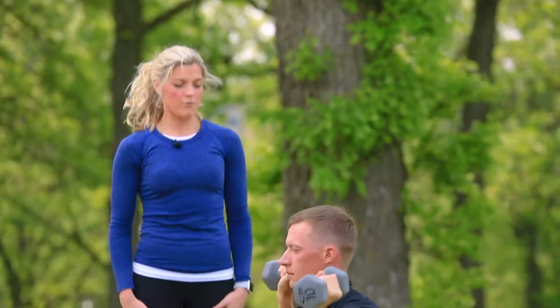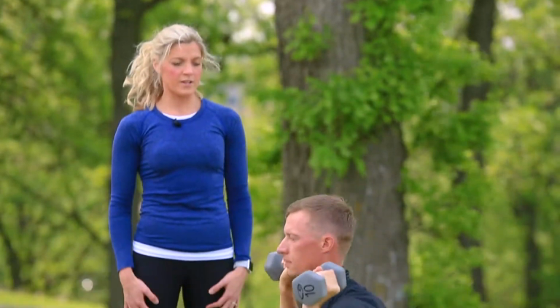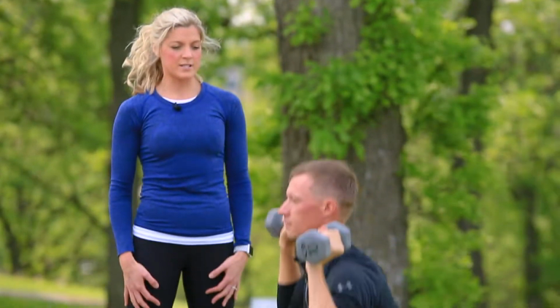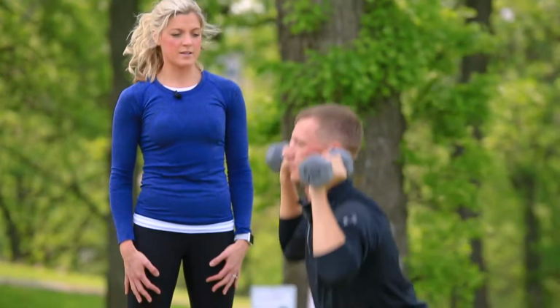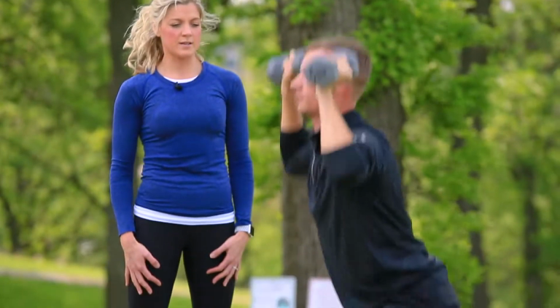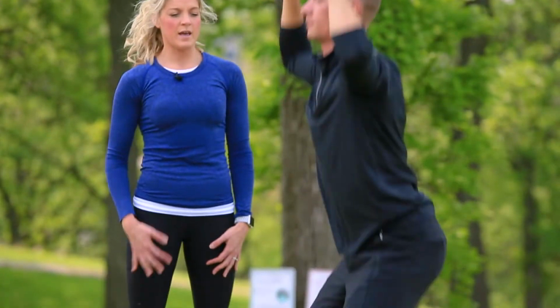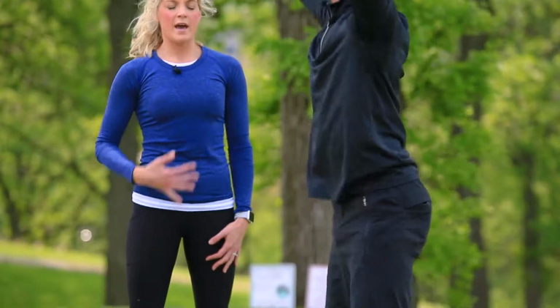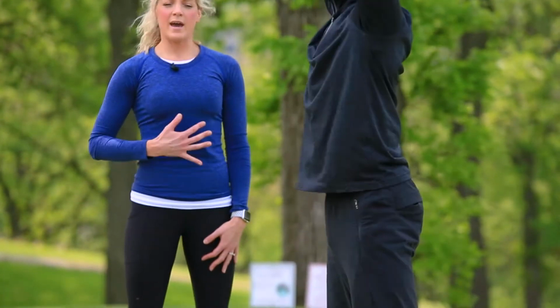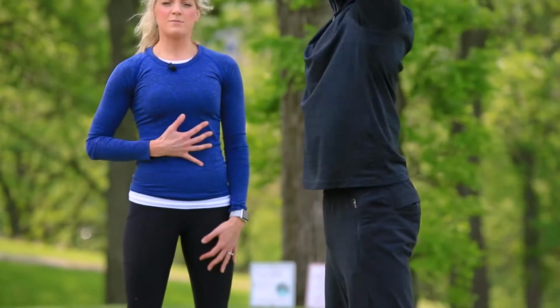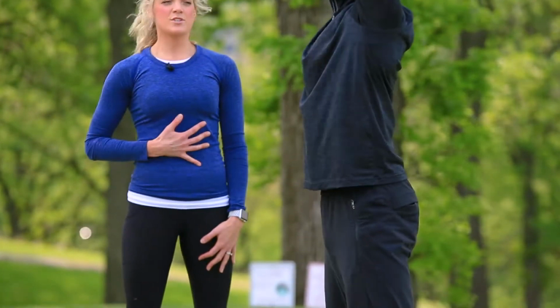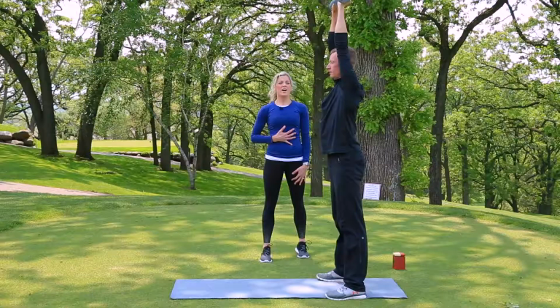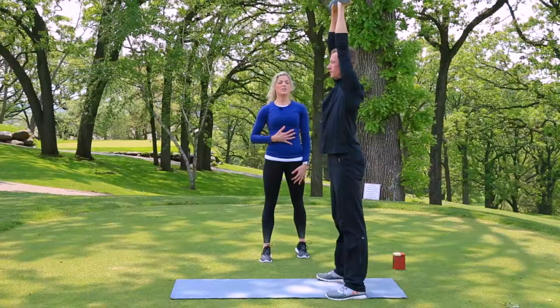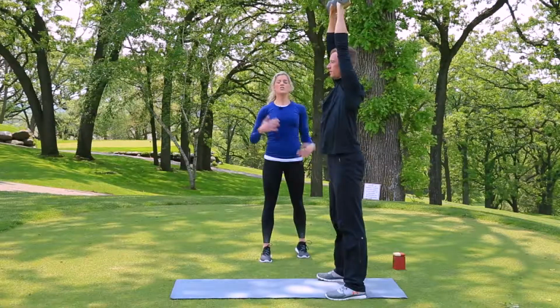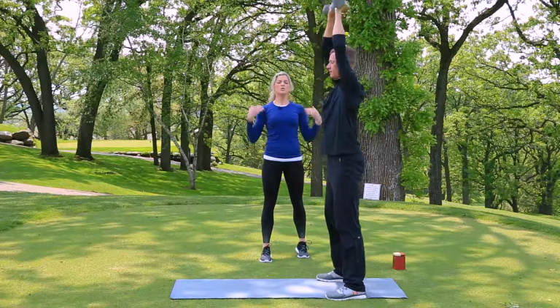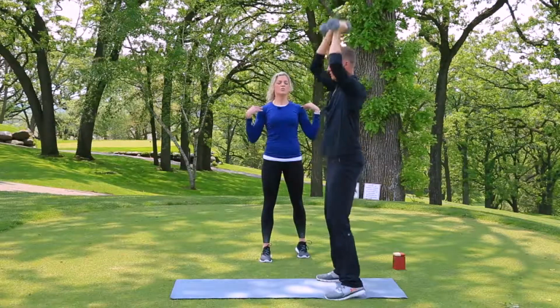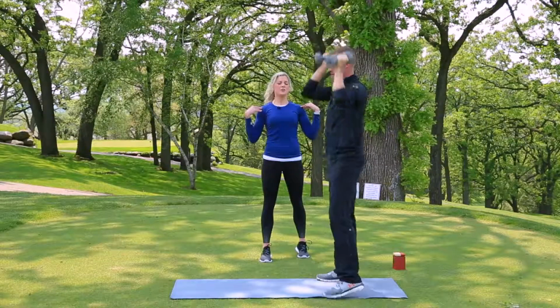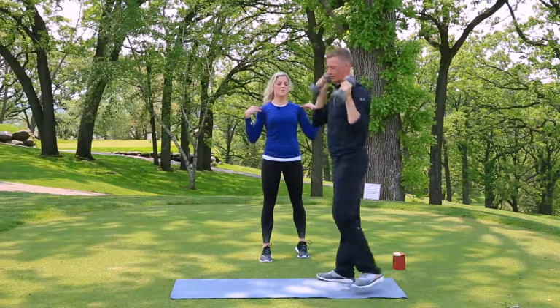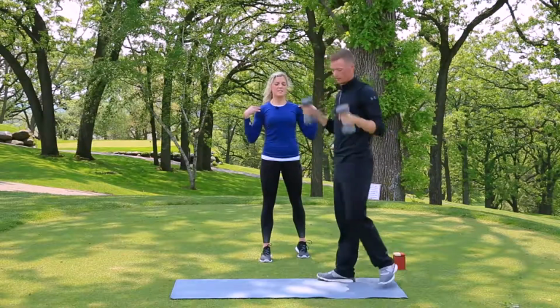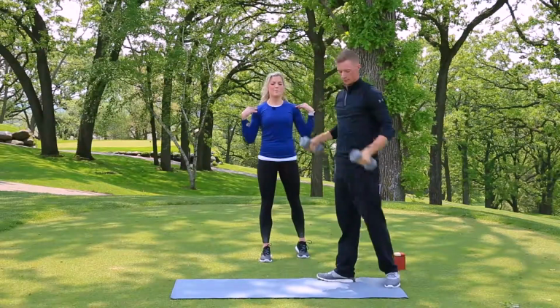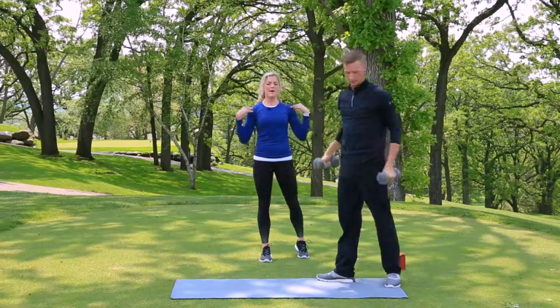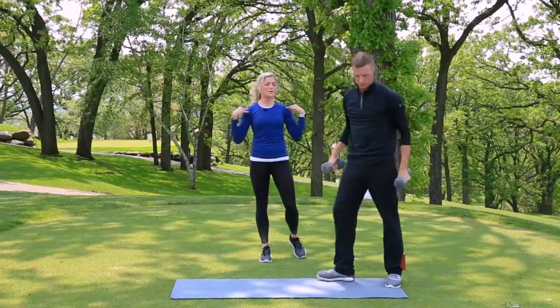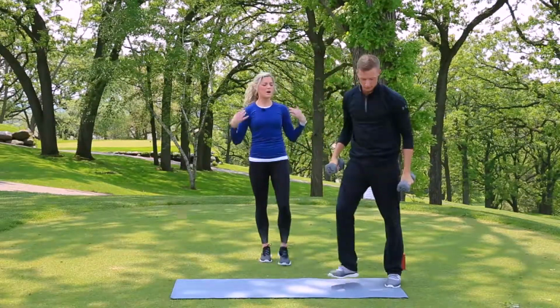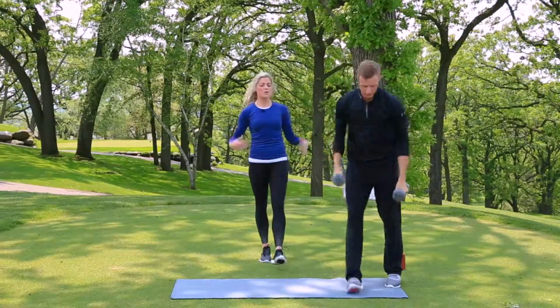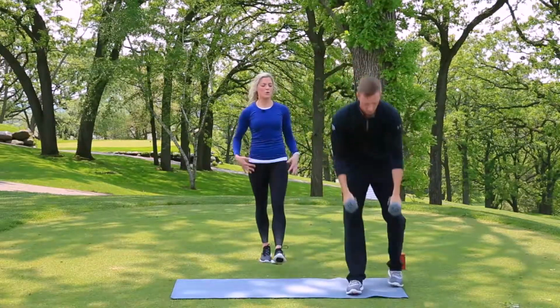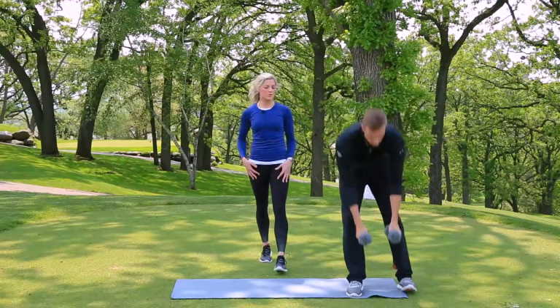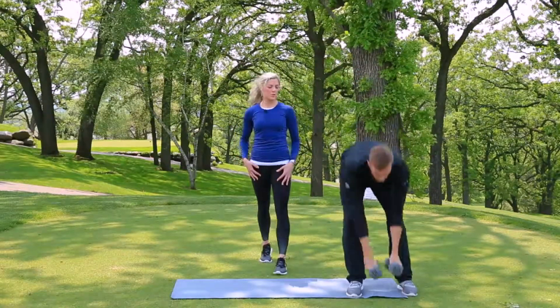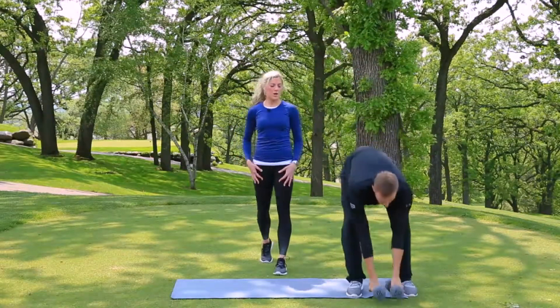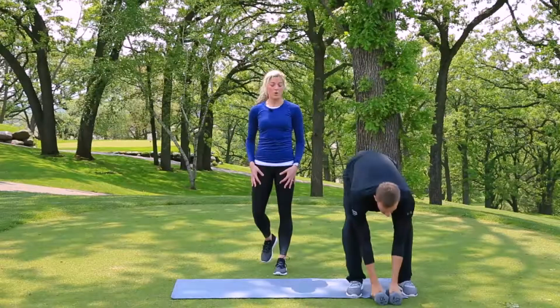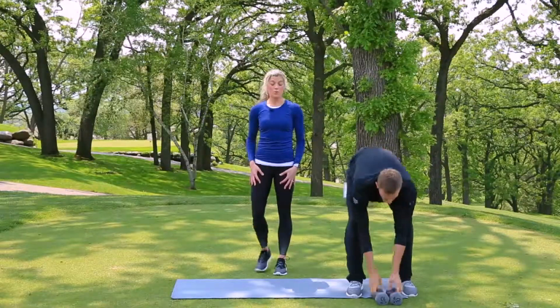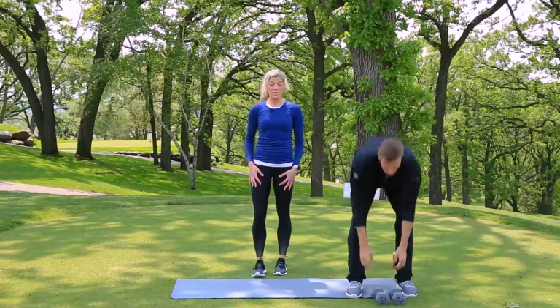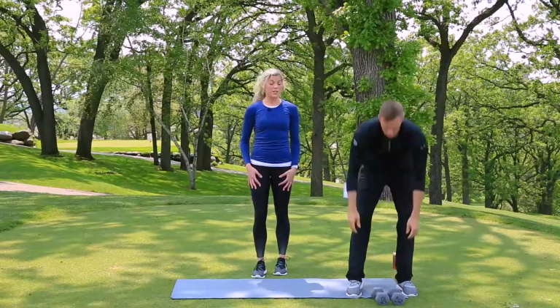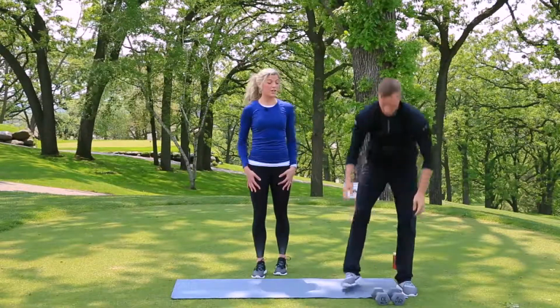Perfect. Abs are tight, shoulders are going to stay back, long torso. Really good.